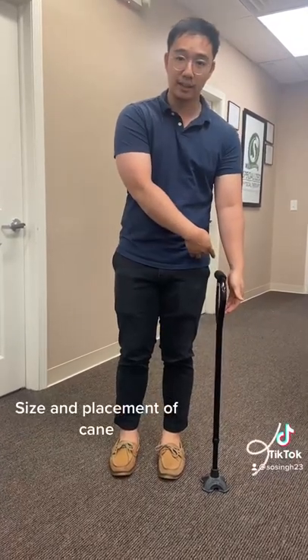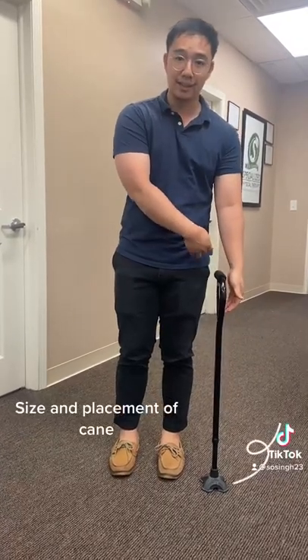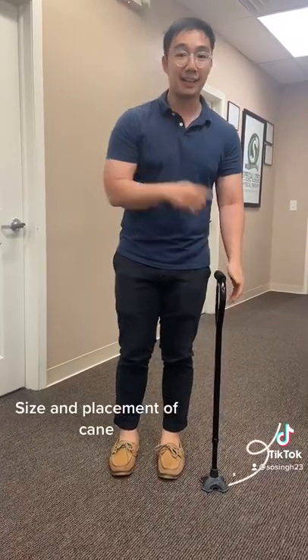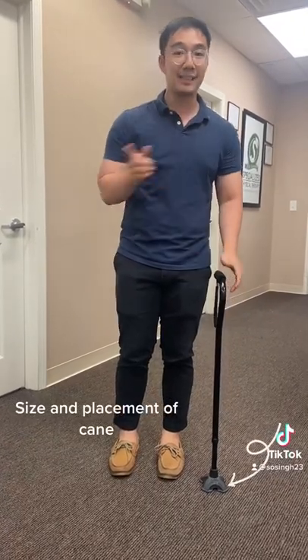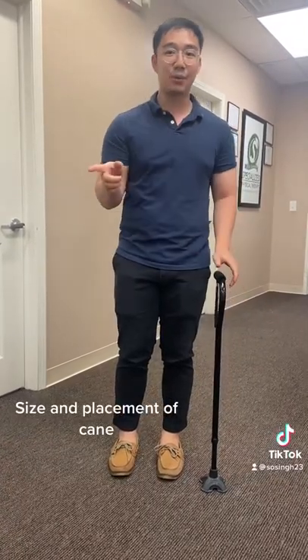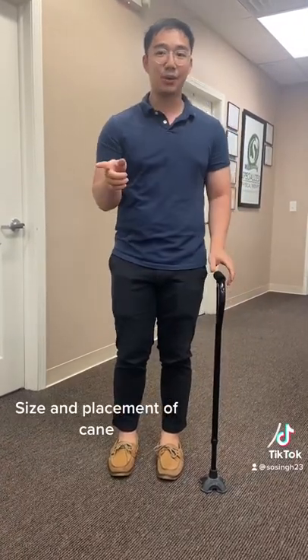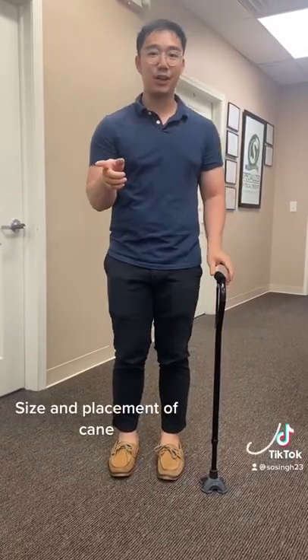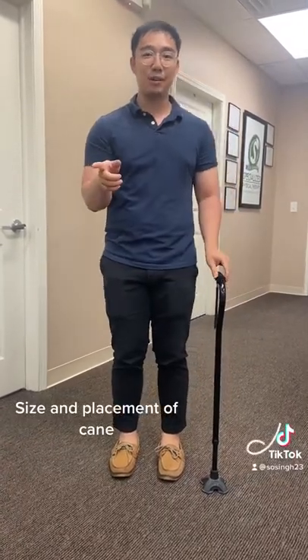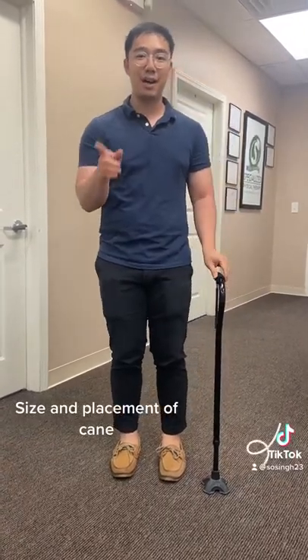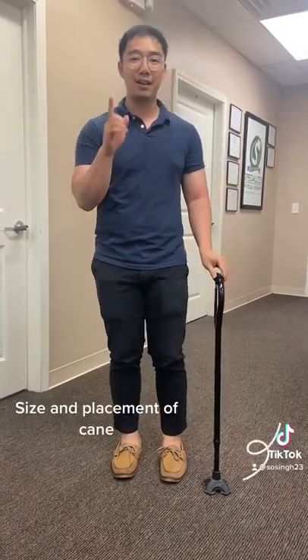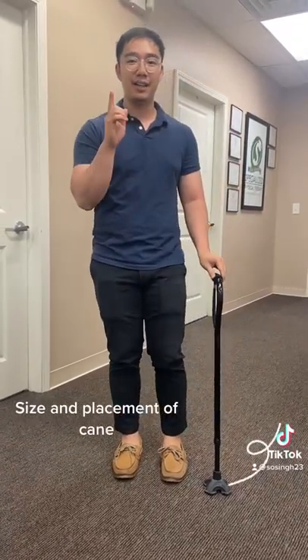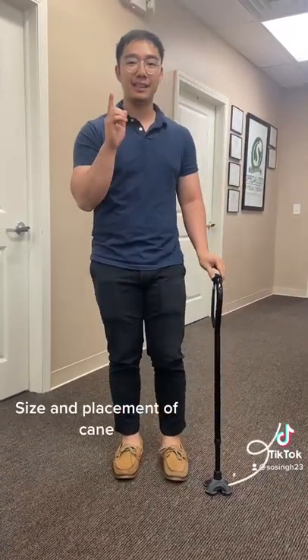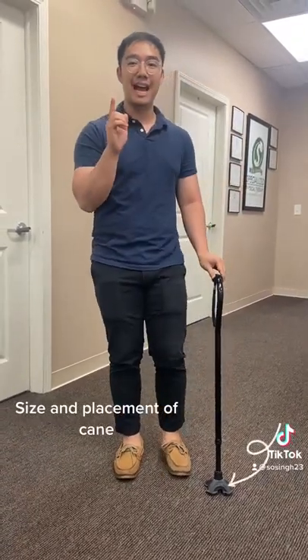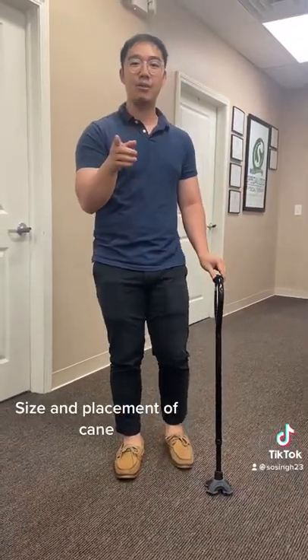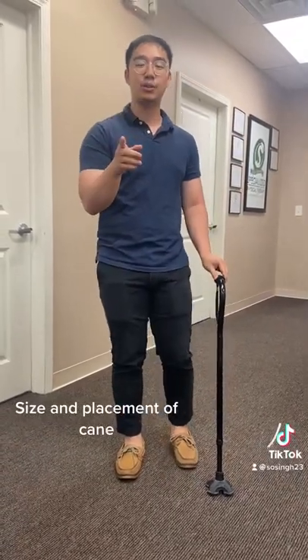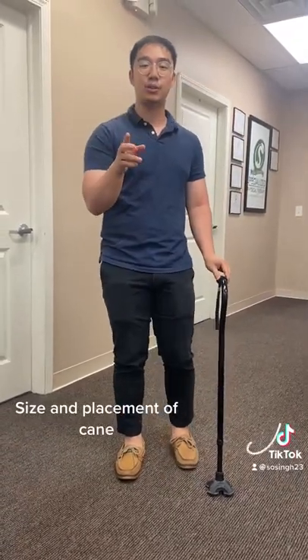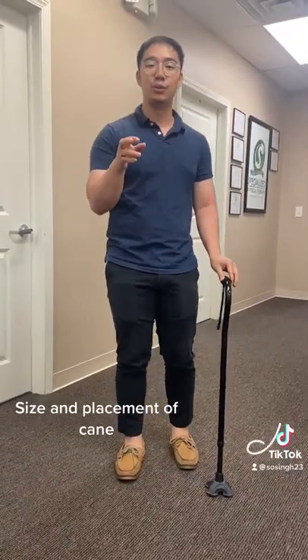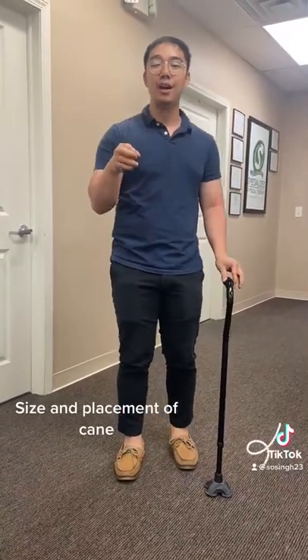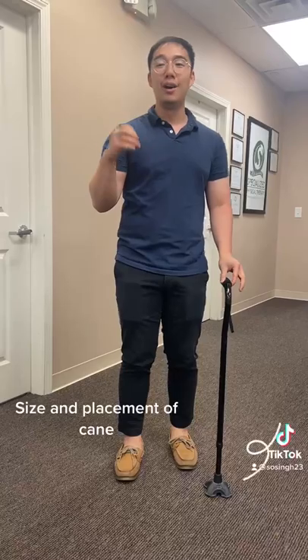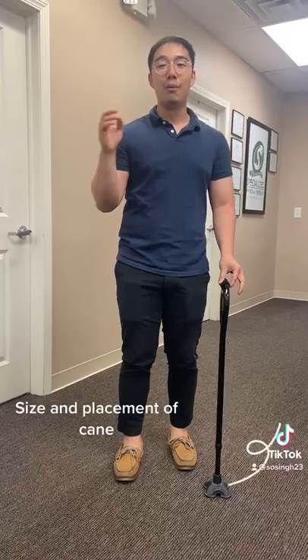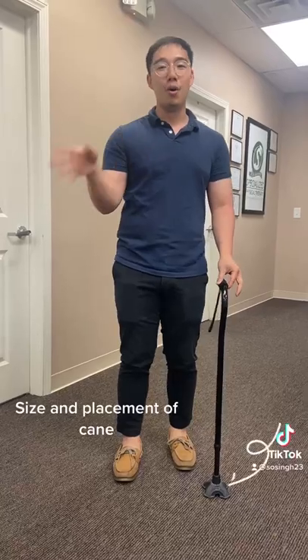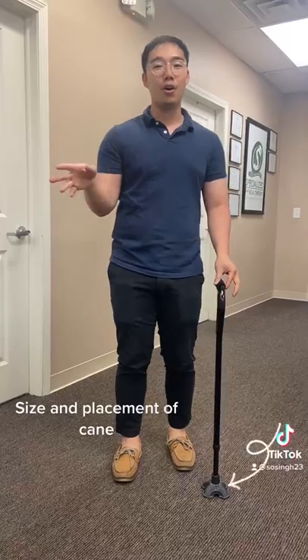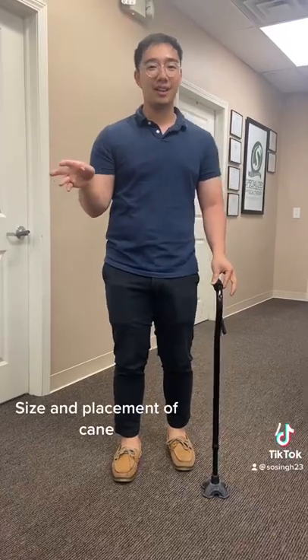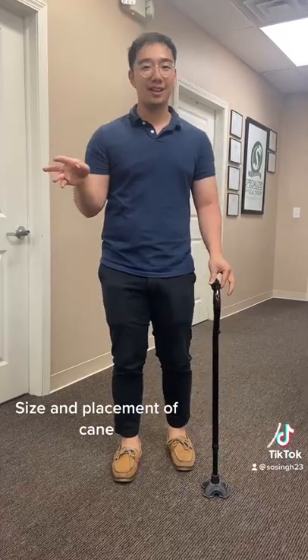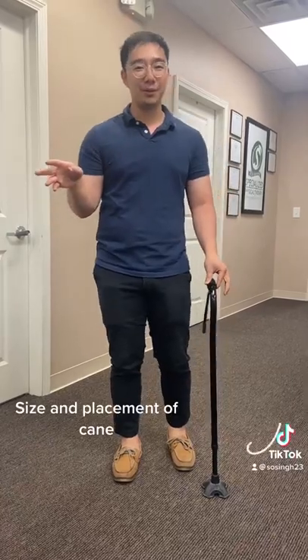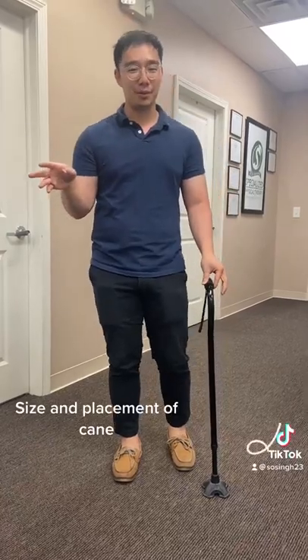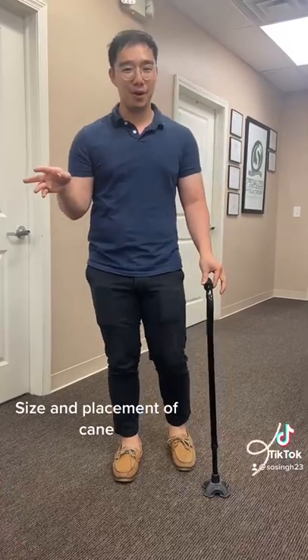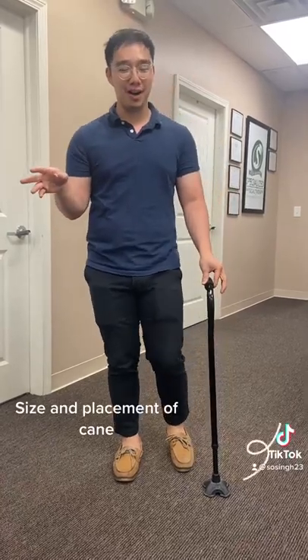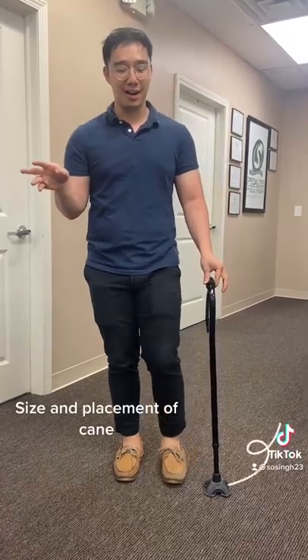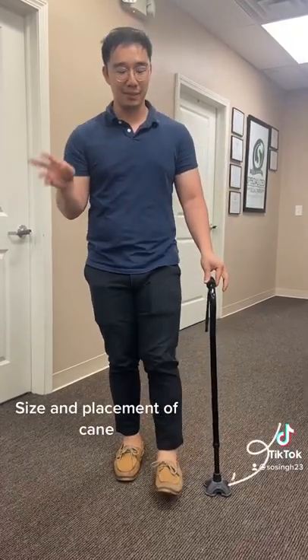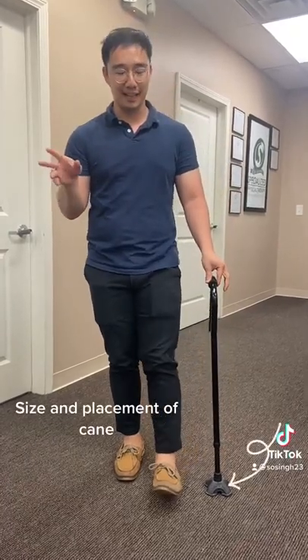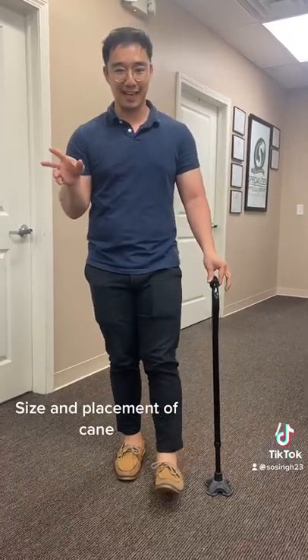The next thing we're going to talk about is how to walk with the cane.